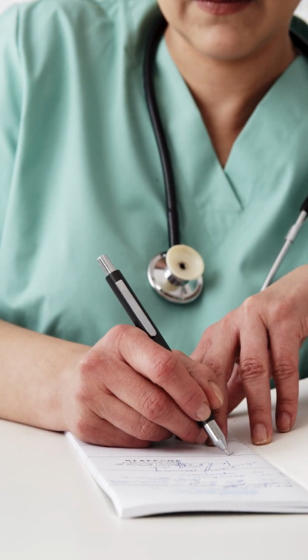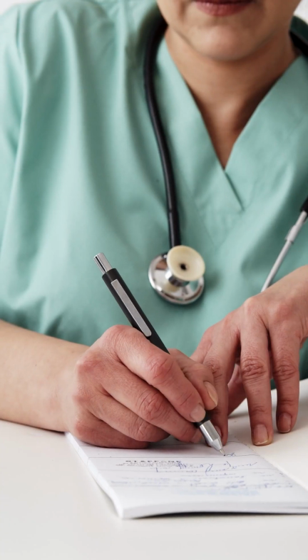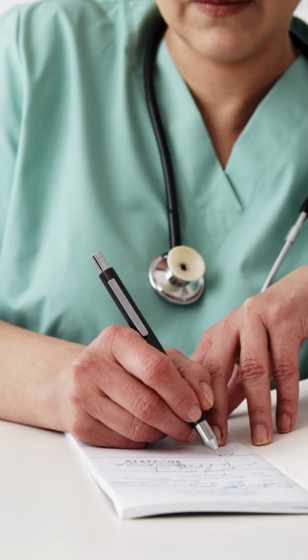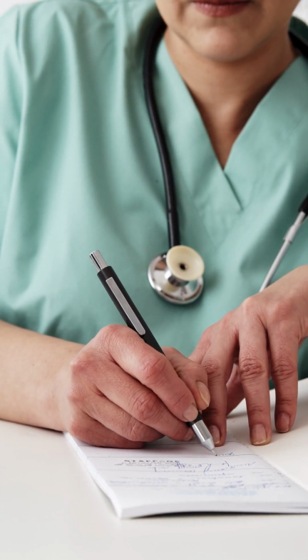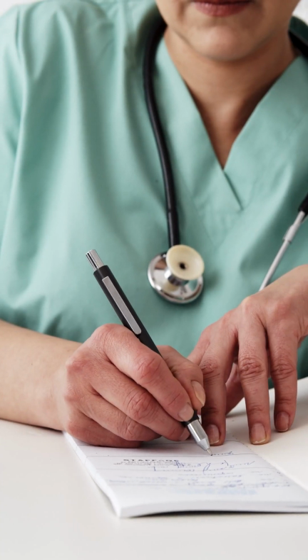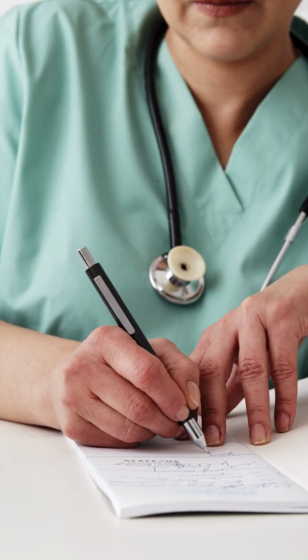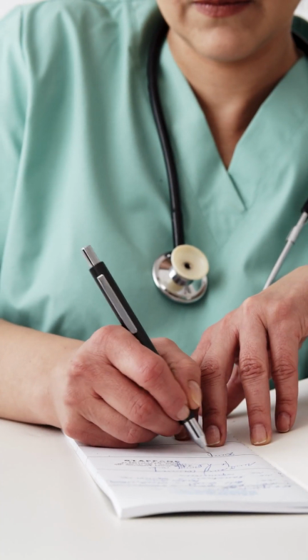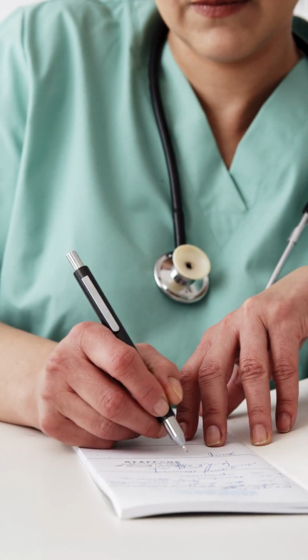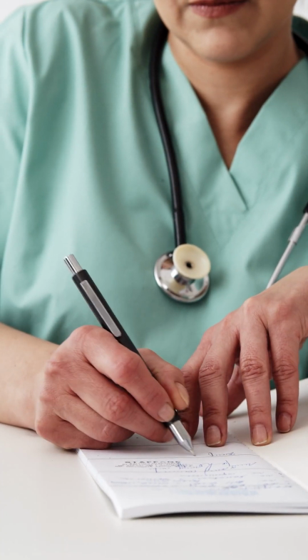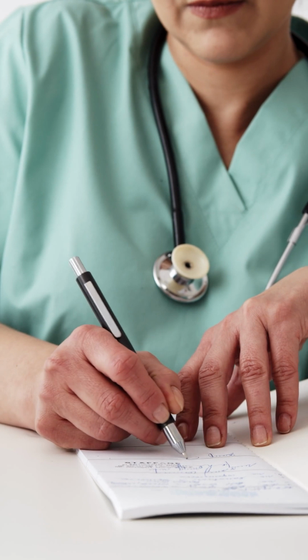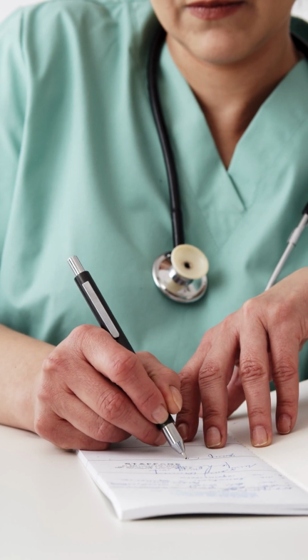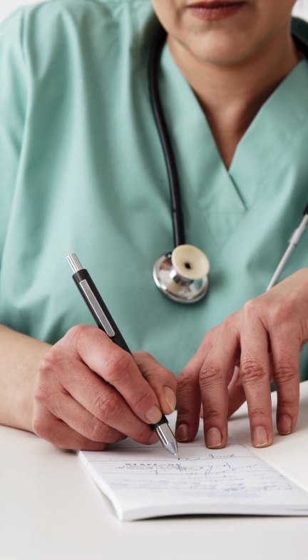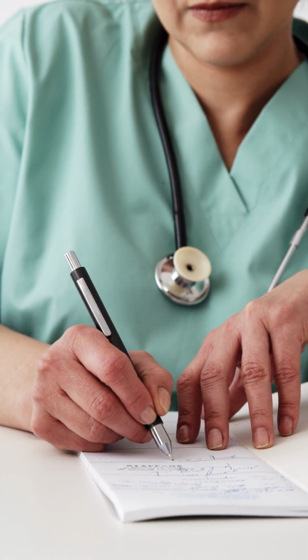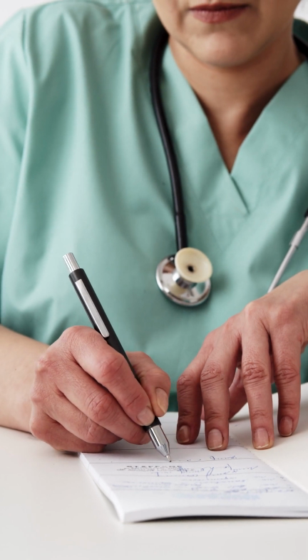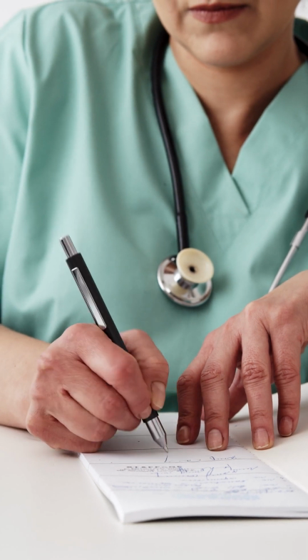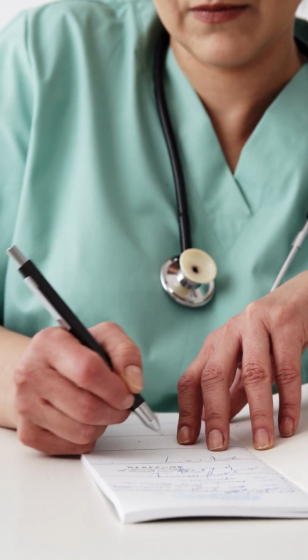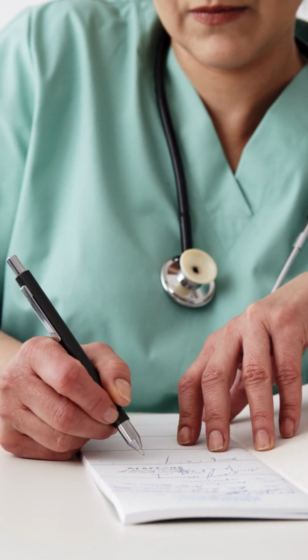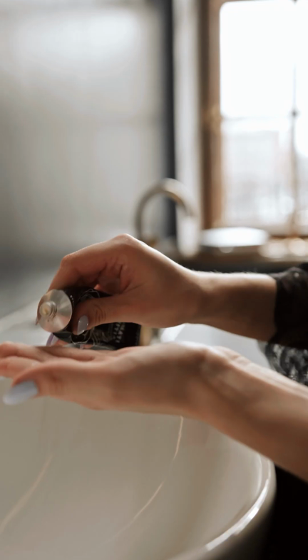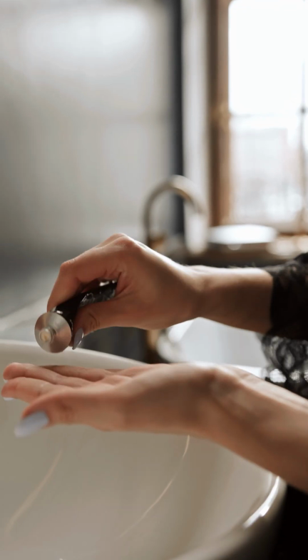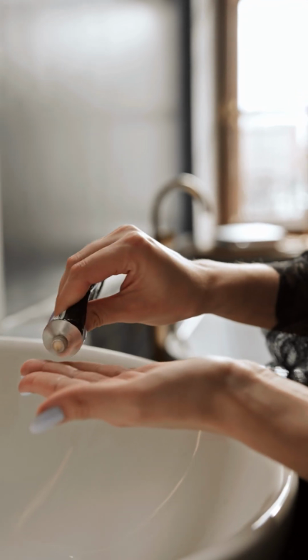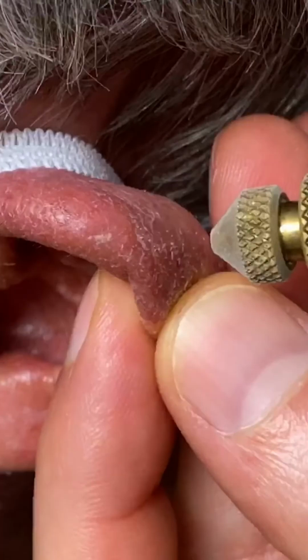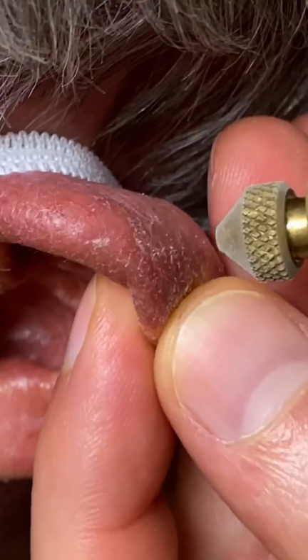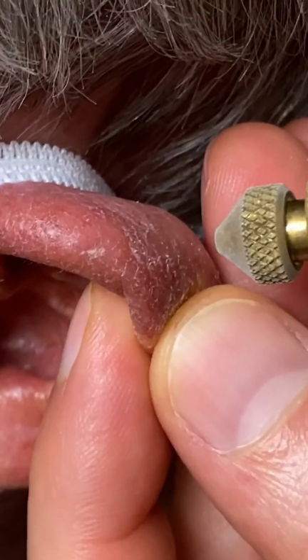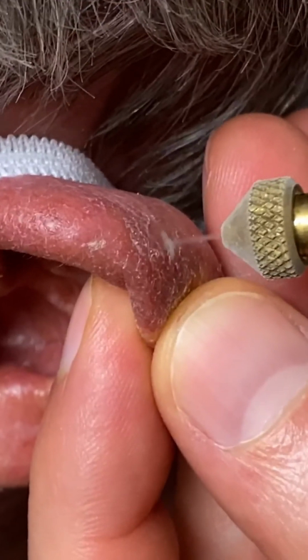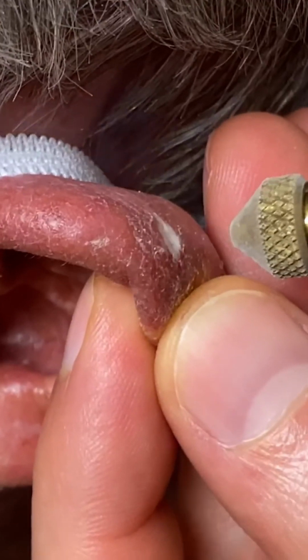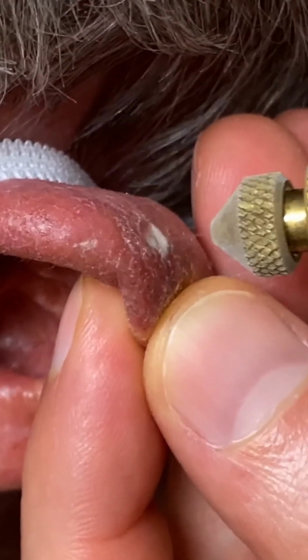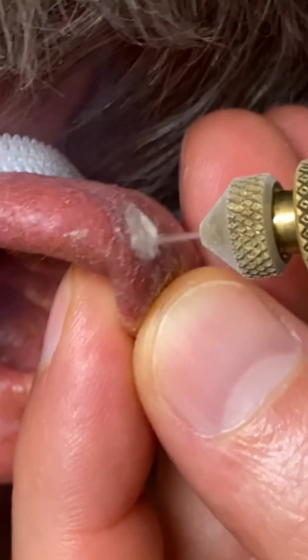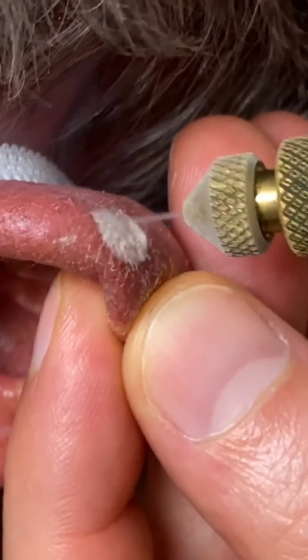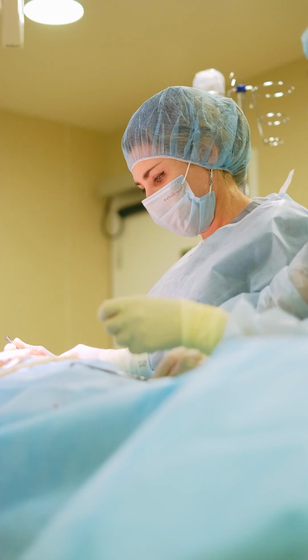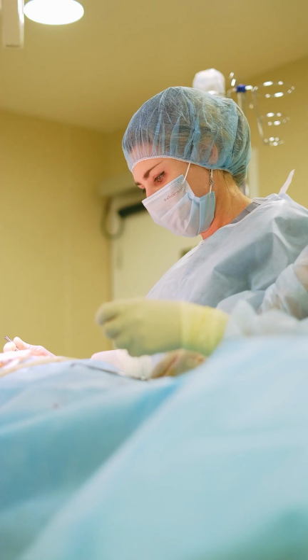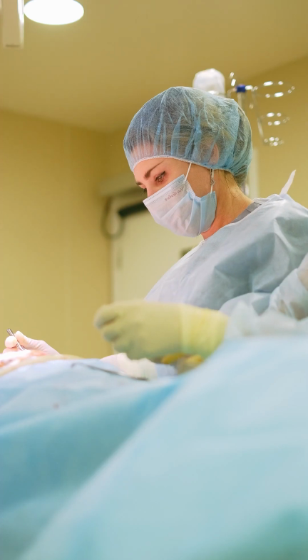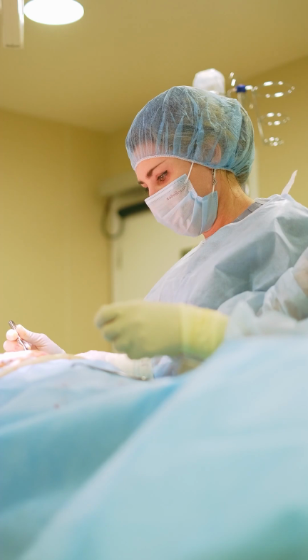Your doctor might suggest a wait and see approach, or offer treatments ranging from prescription creams to freezing the patches or even minor surgery.